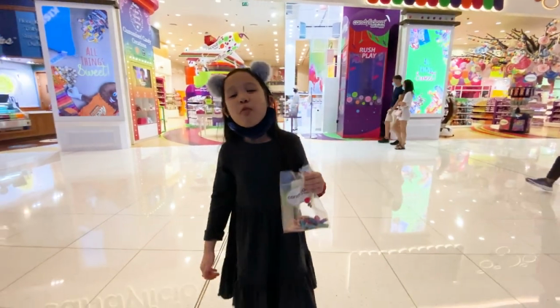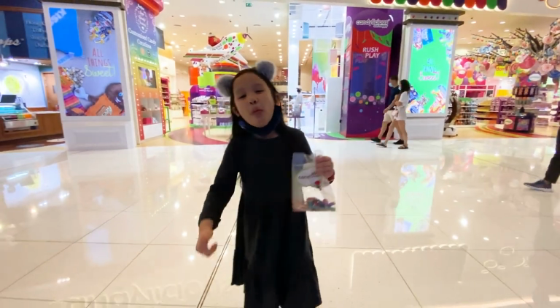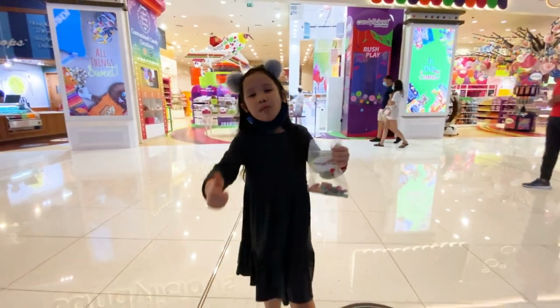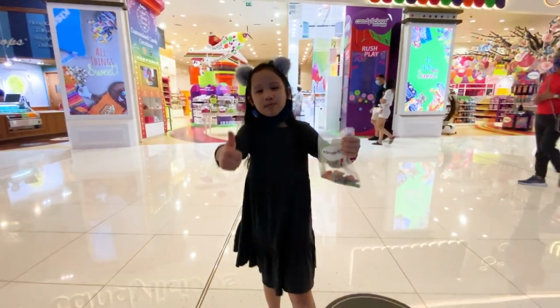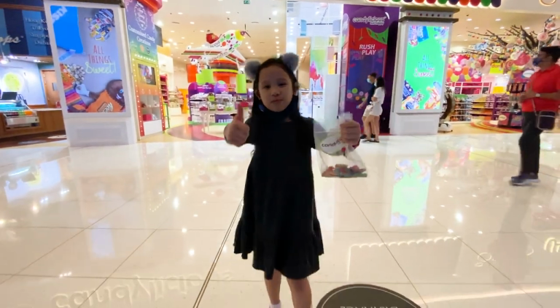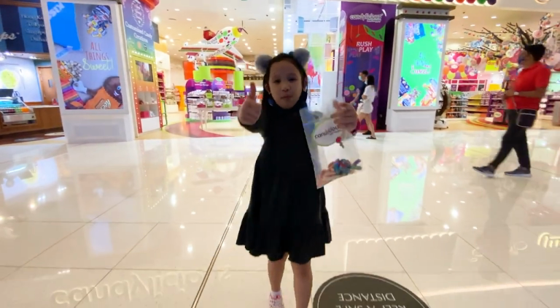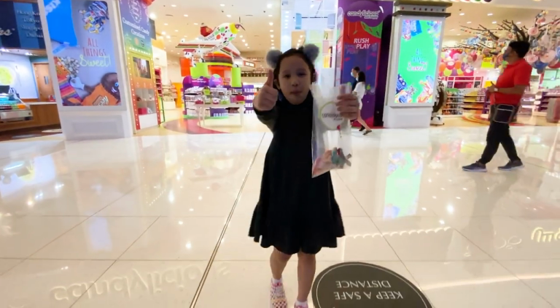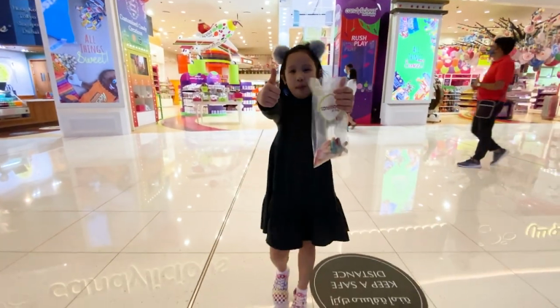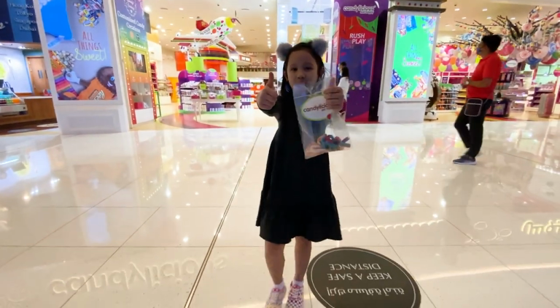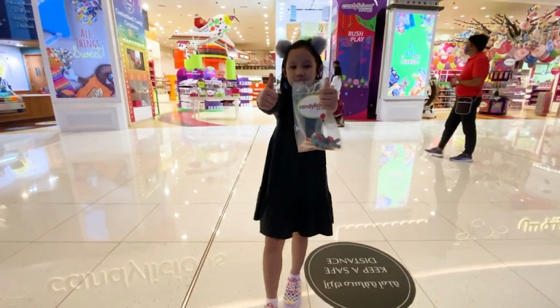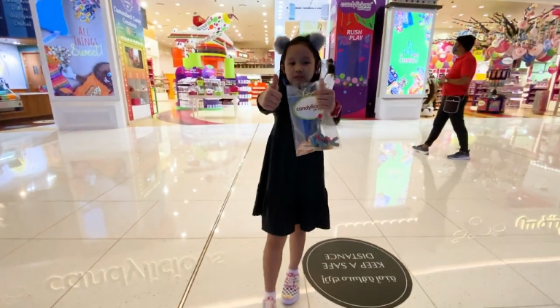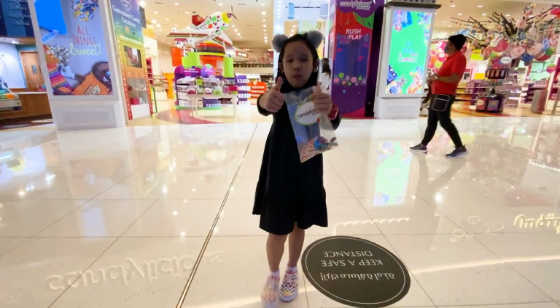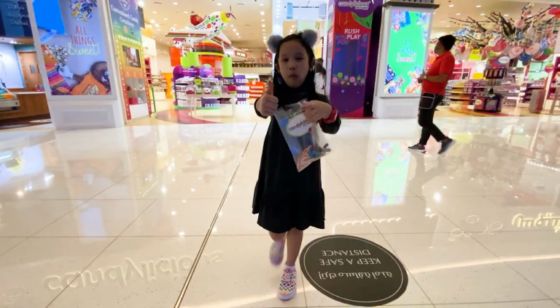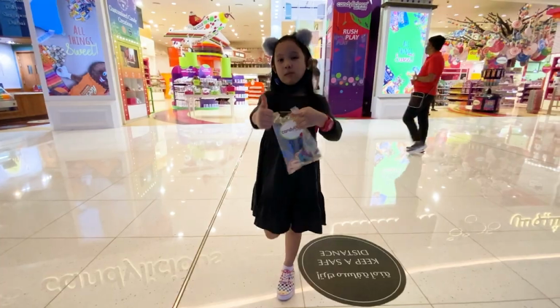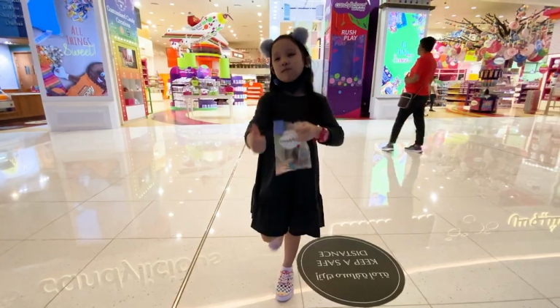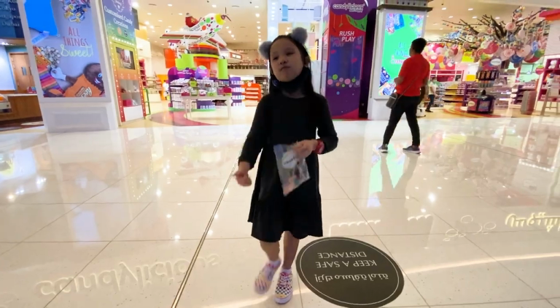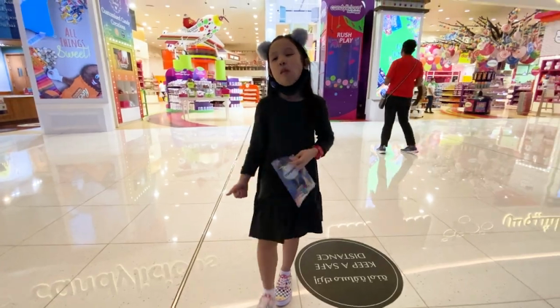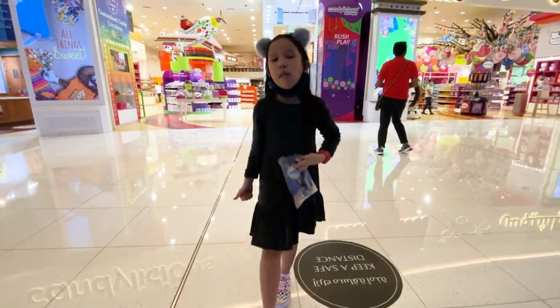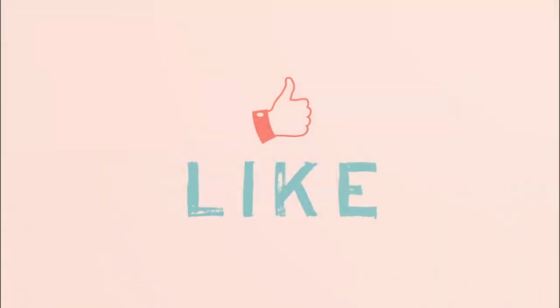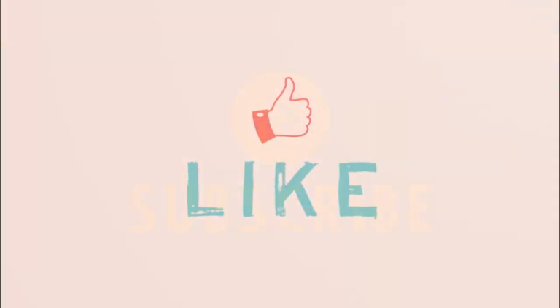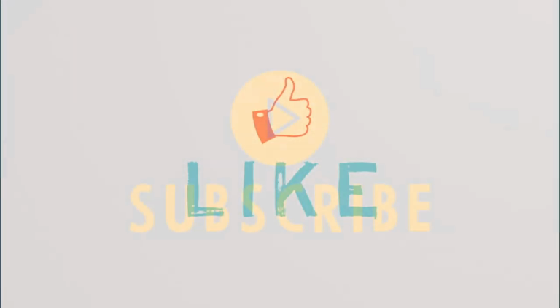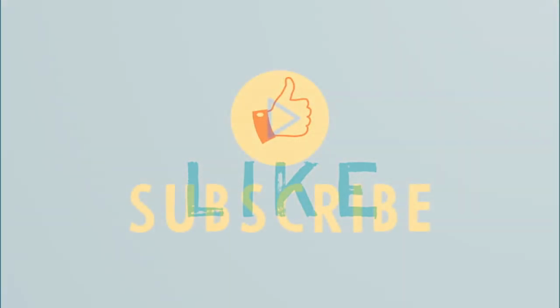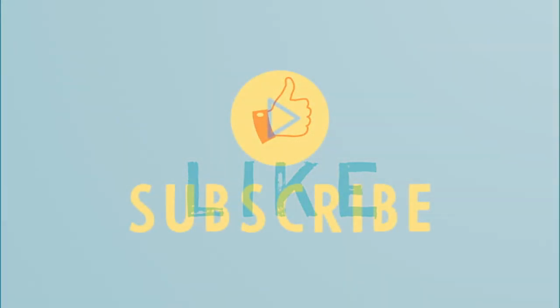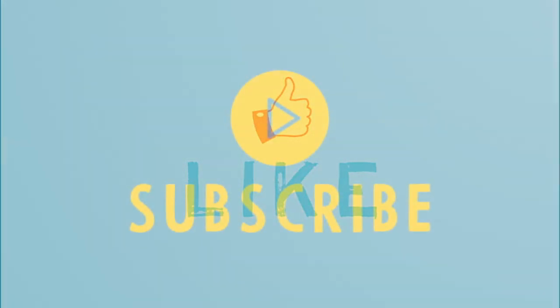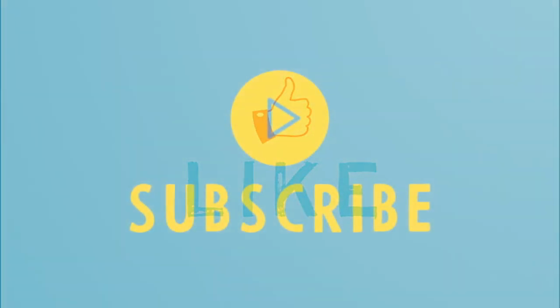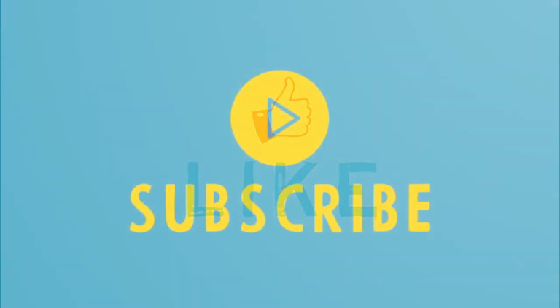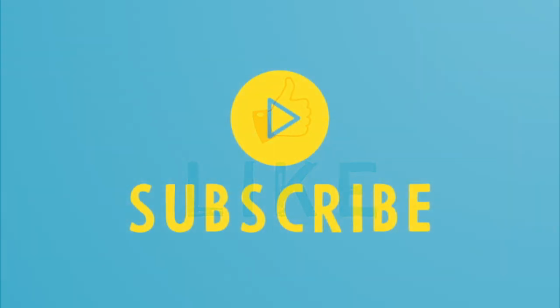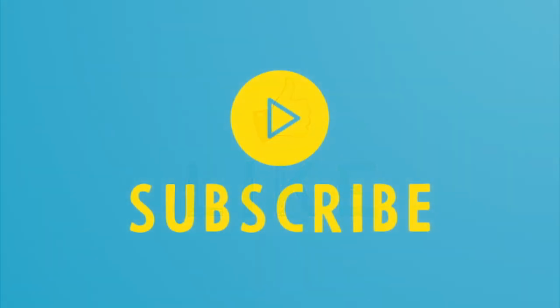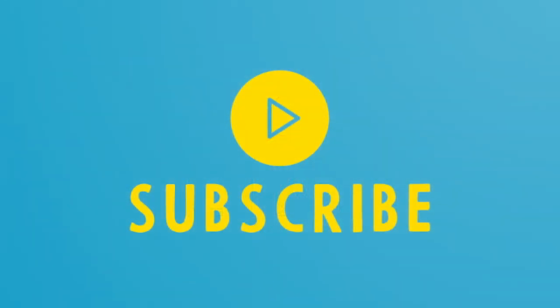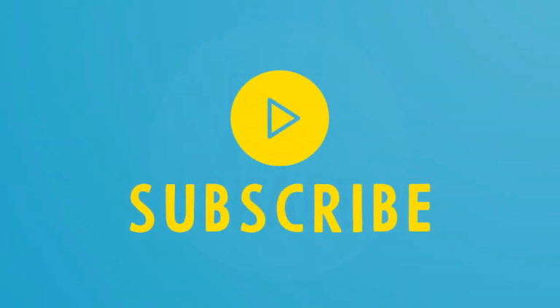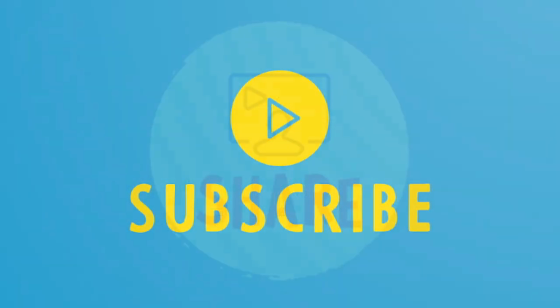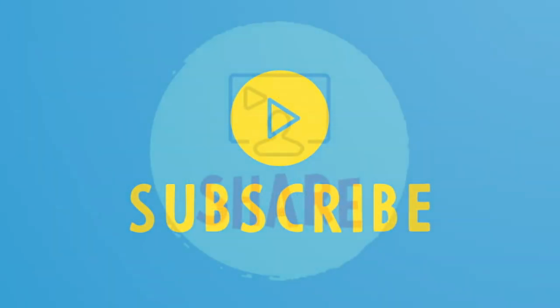I hope you like my video. Please like, subscribe, and share.